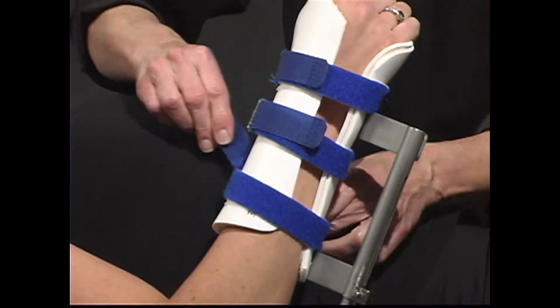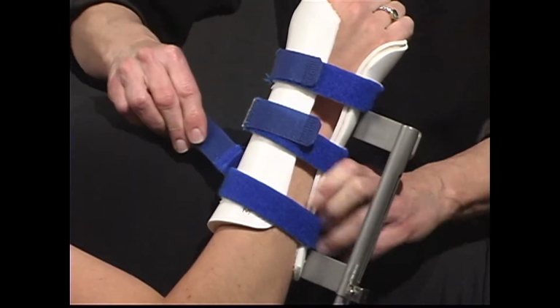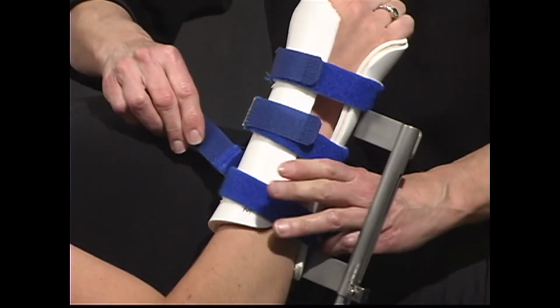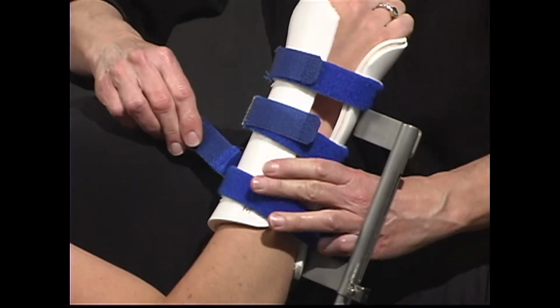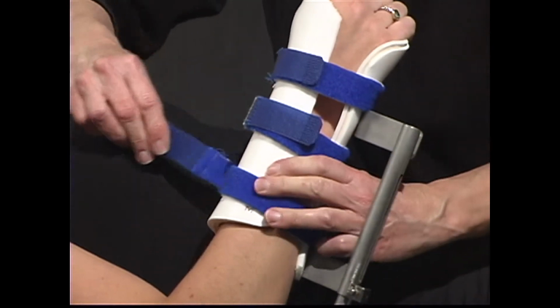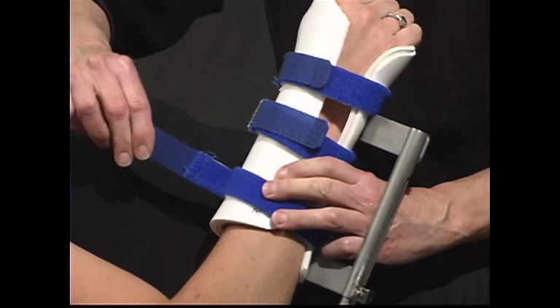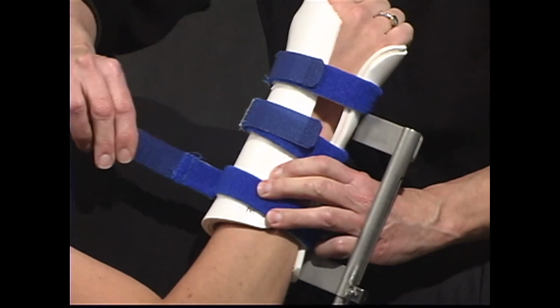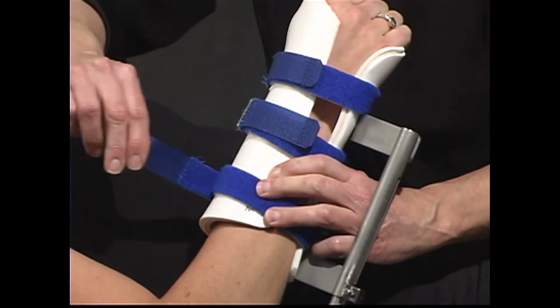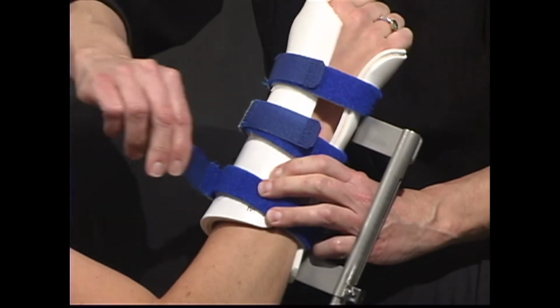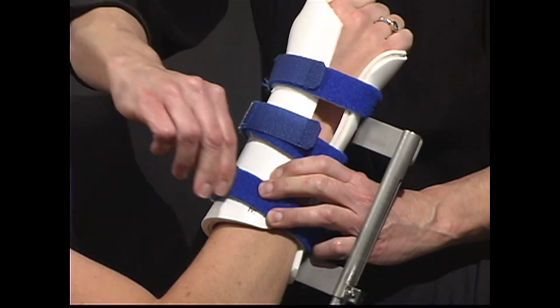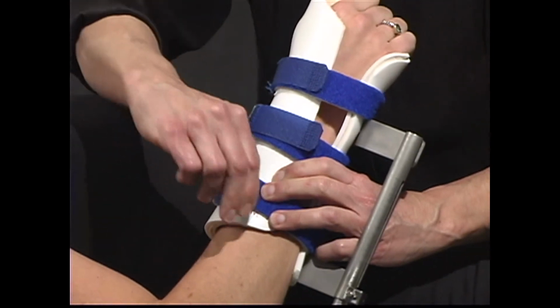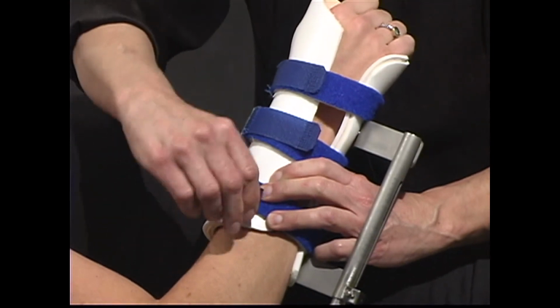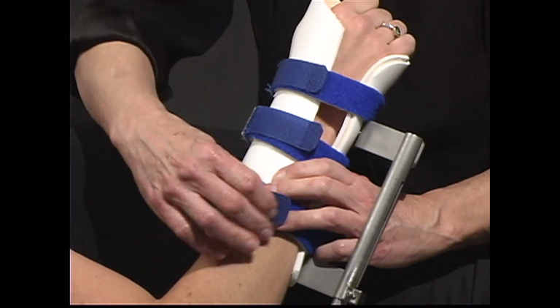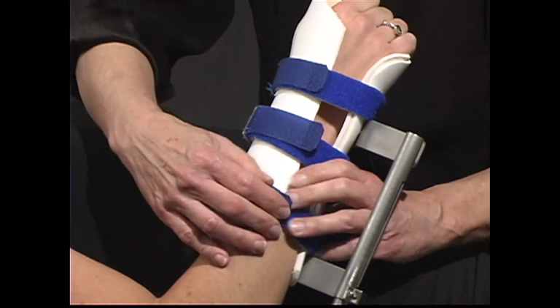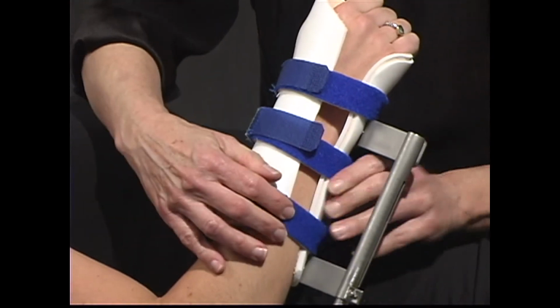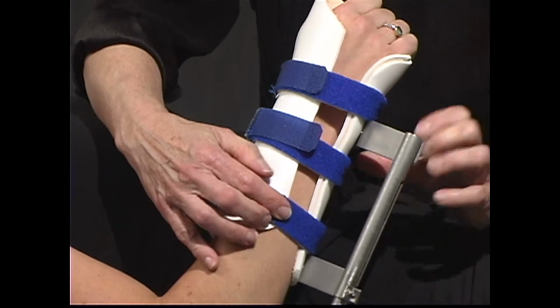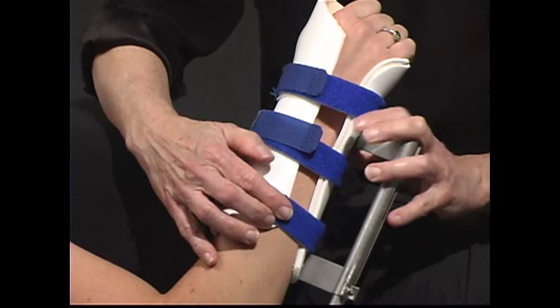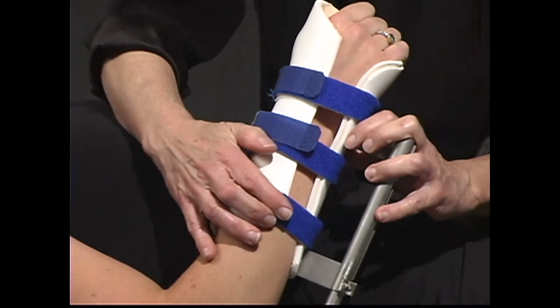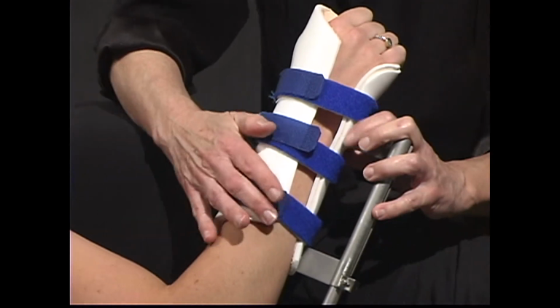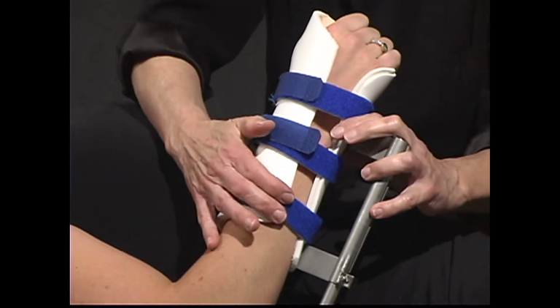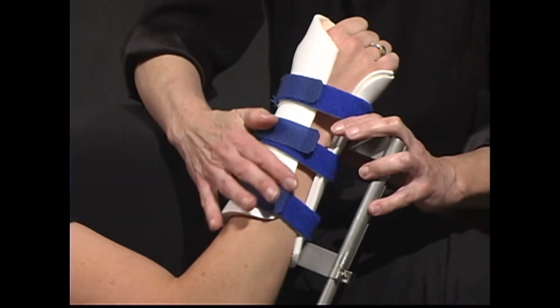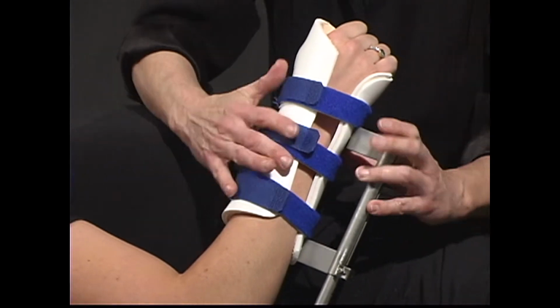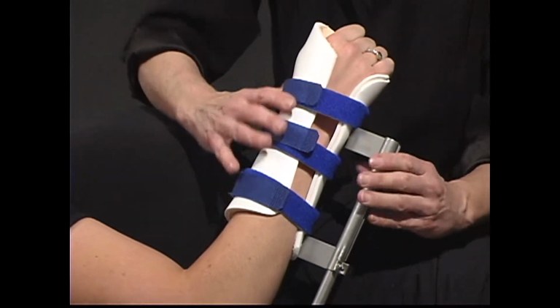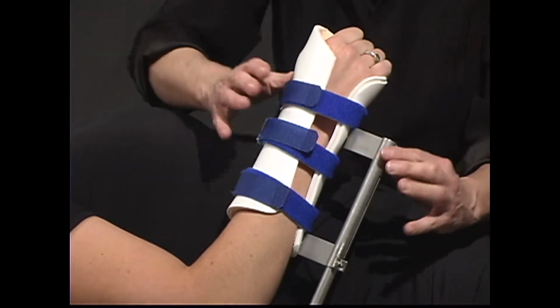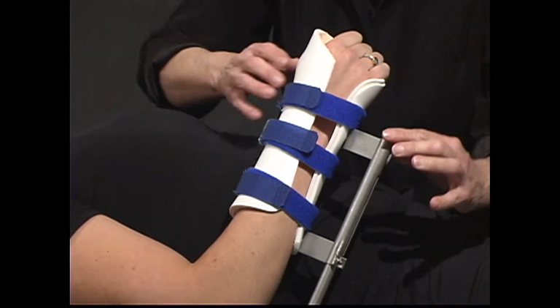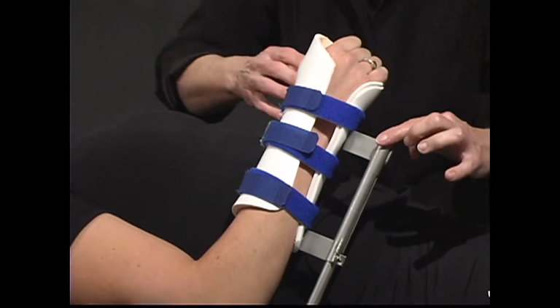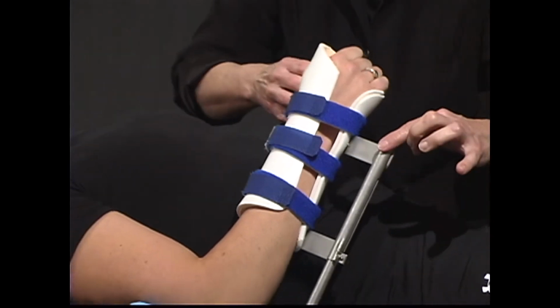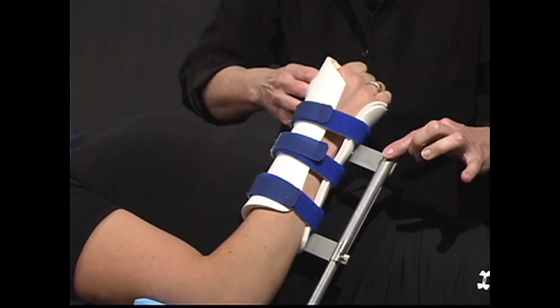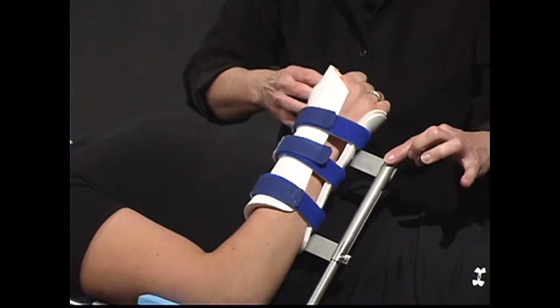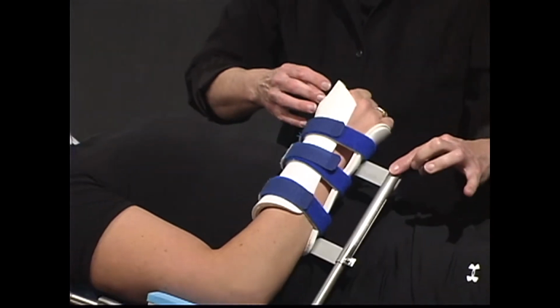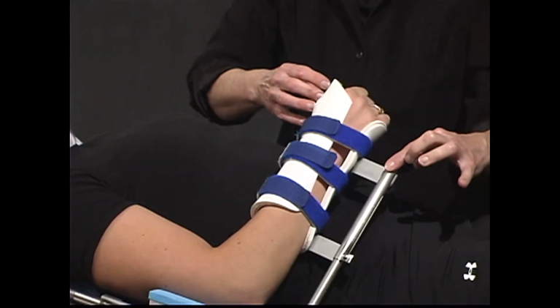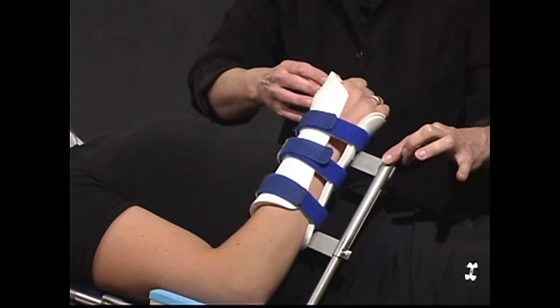Once the patient is in, the preset tension will stretch the patient to the desired position.